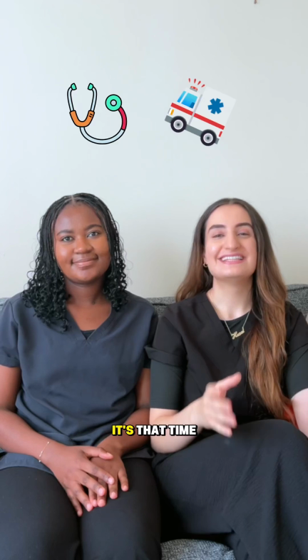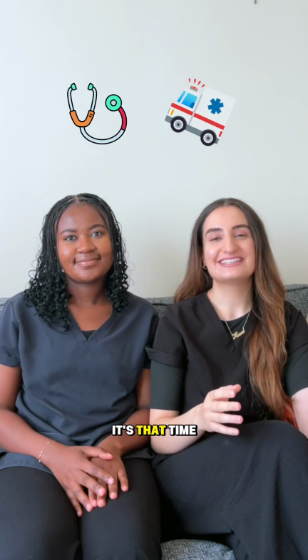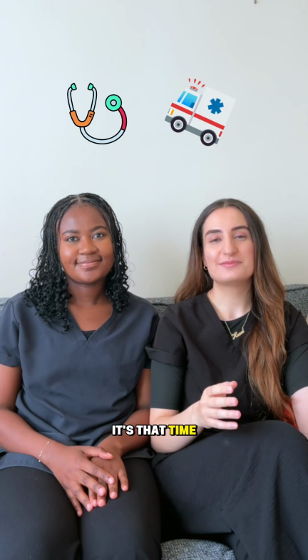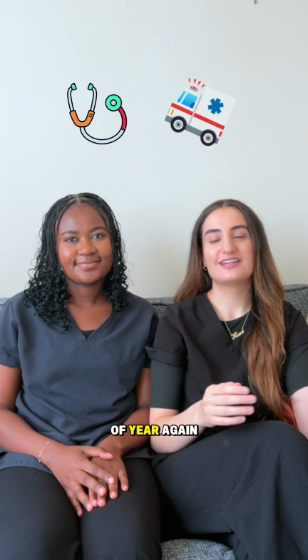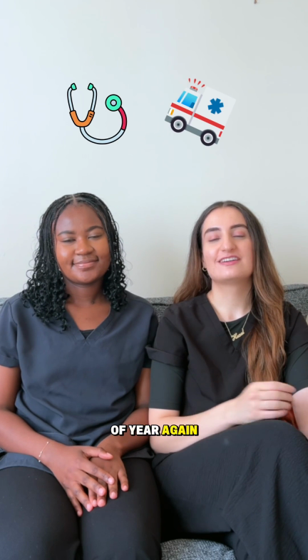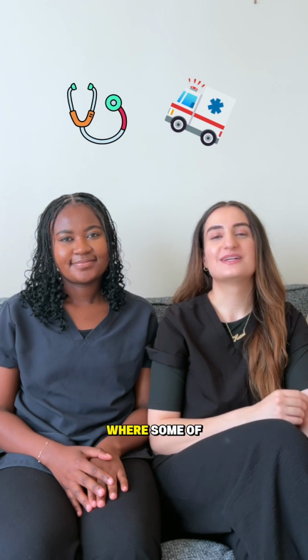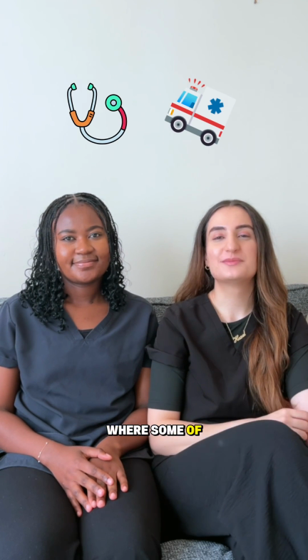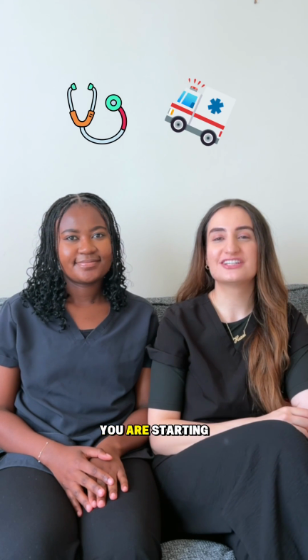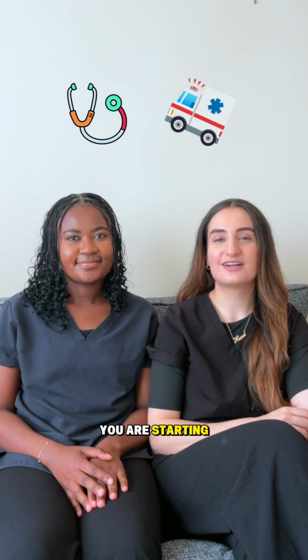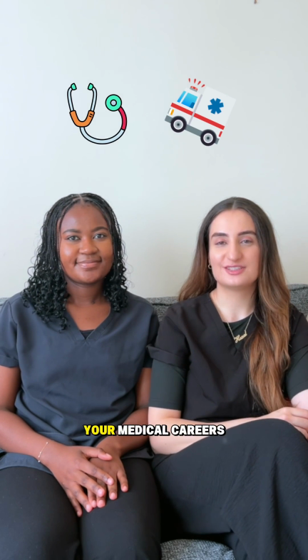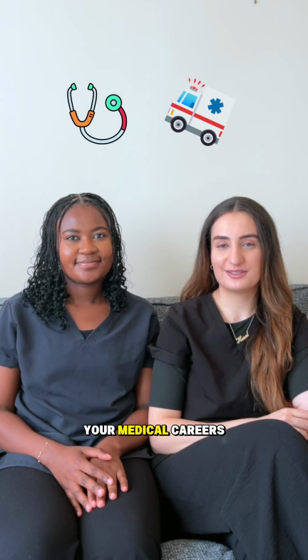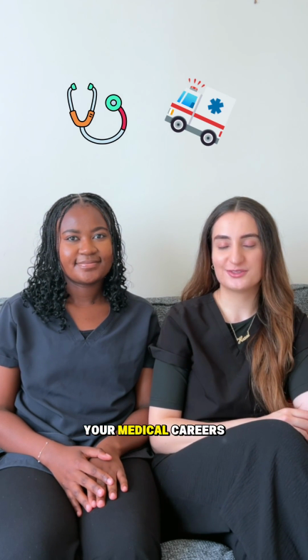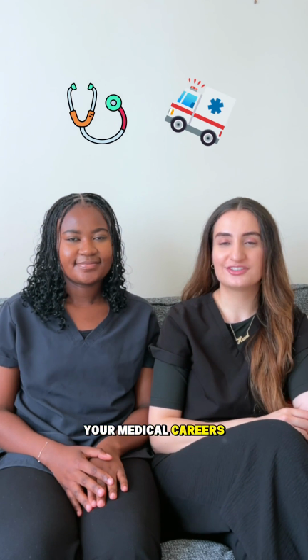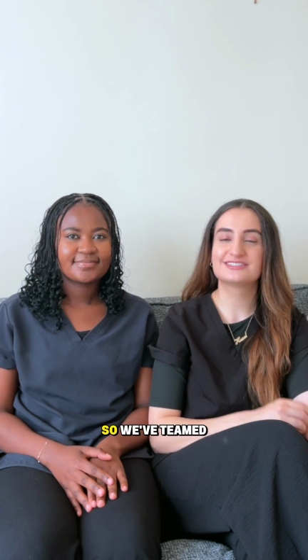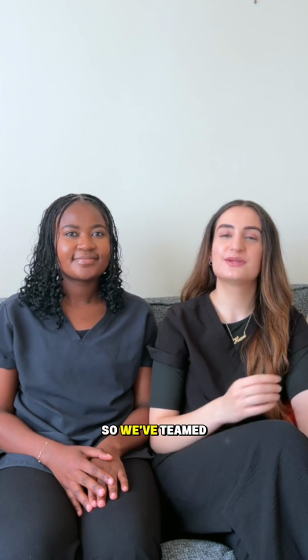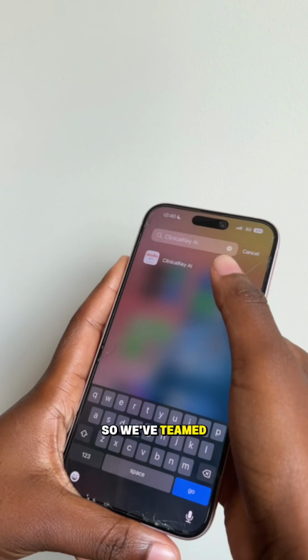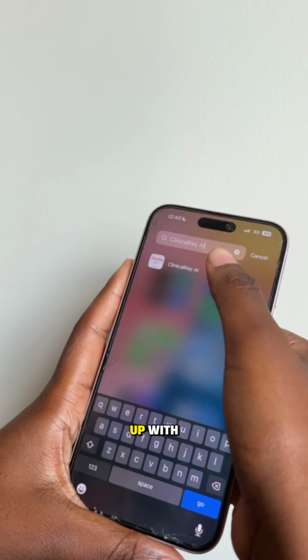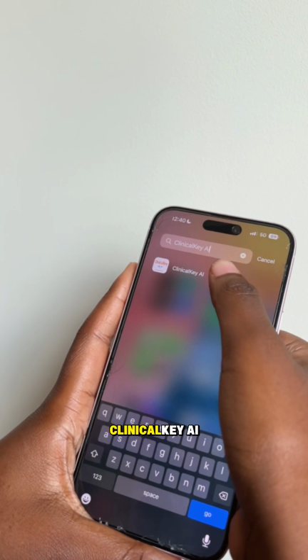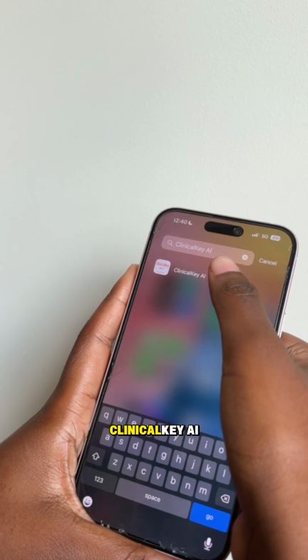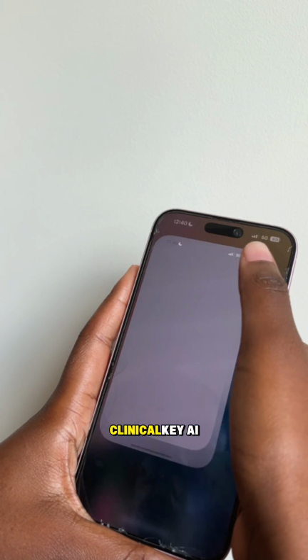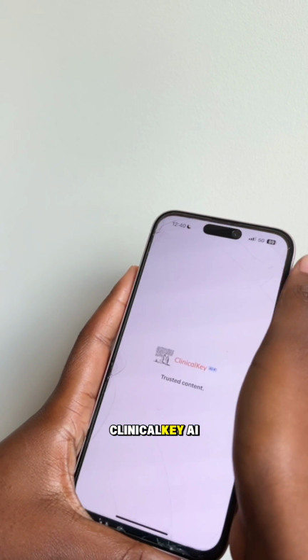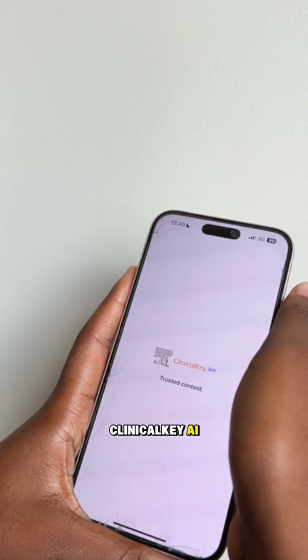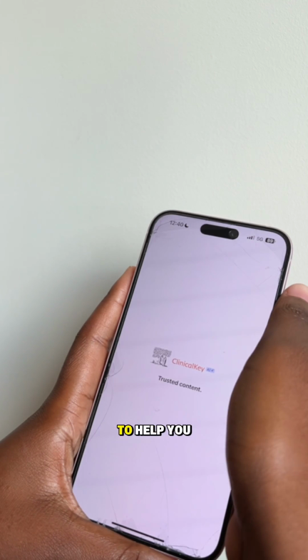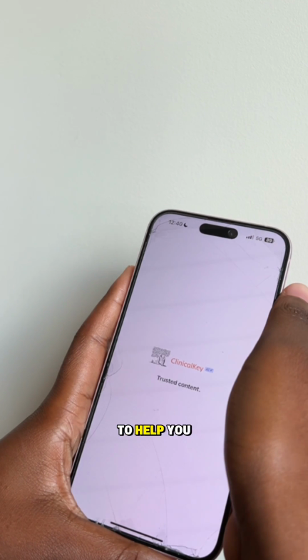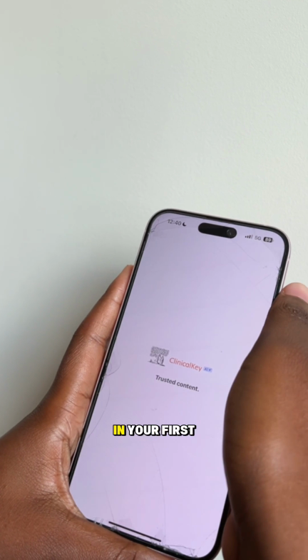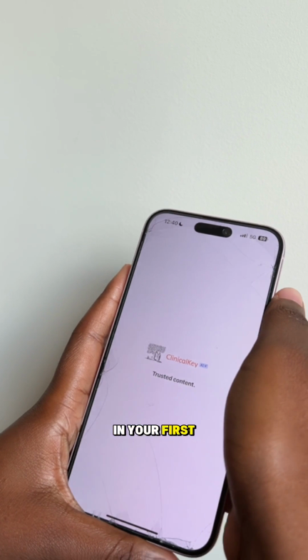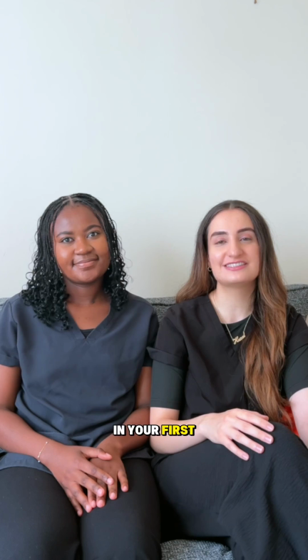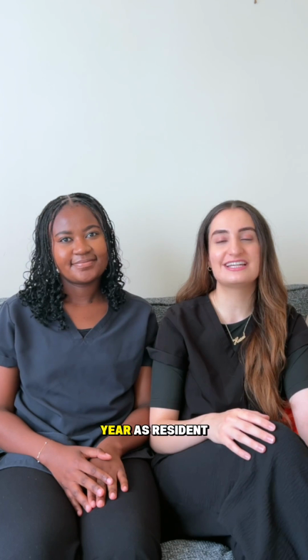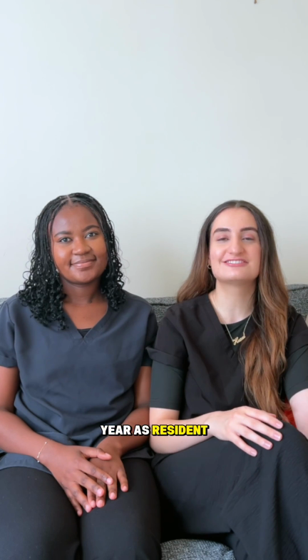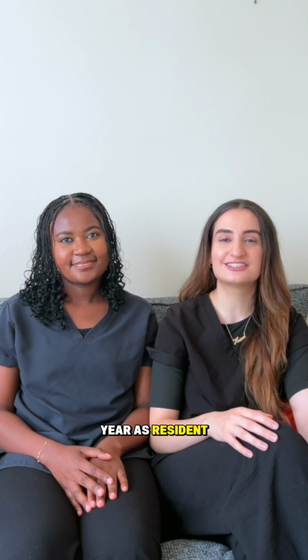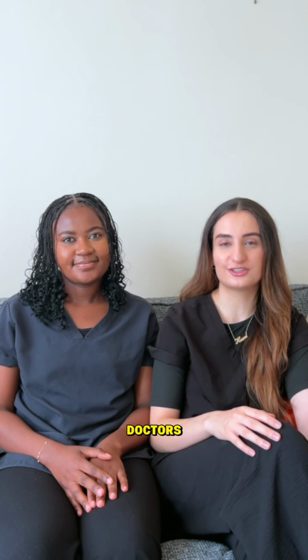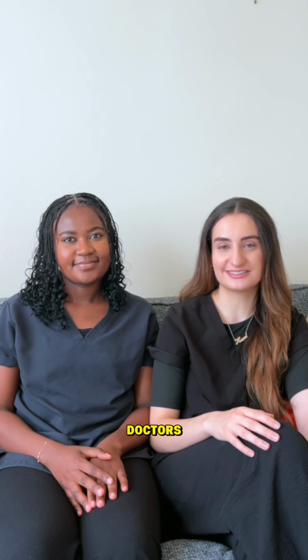It's that time of year again where some of you are starting your medical careers, so we've teamed up with Clinical Key AI to help you in your first year as resident doctors.